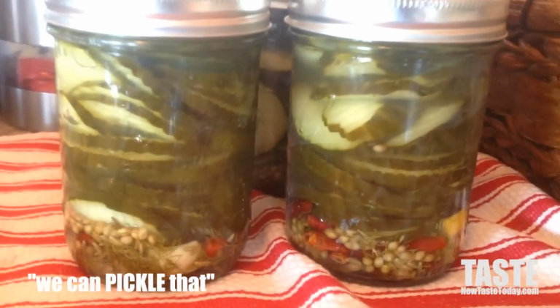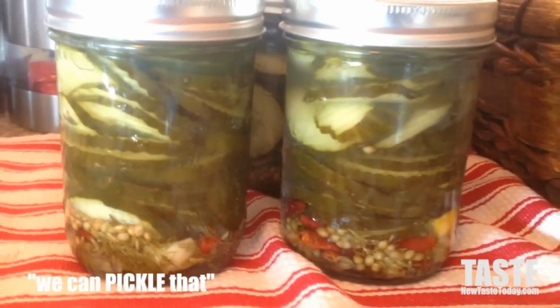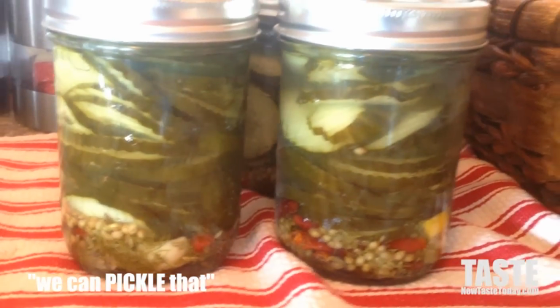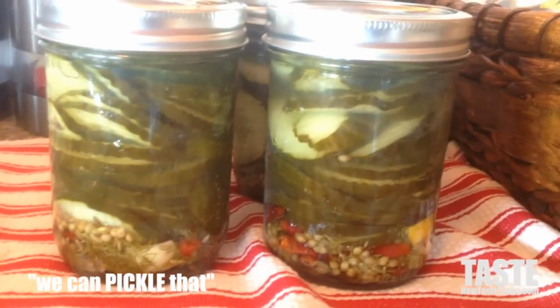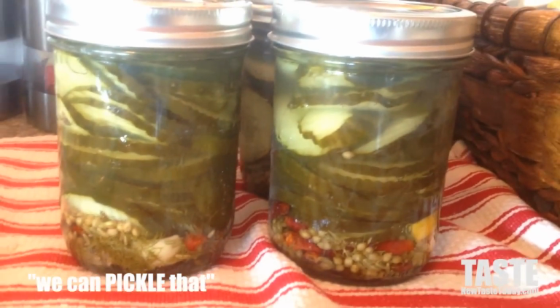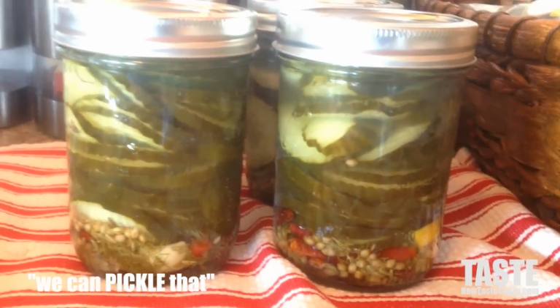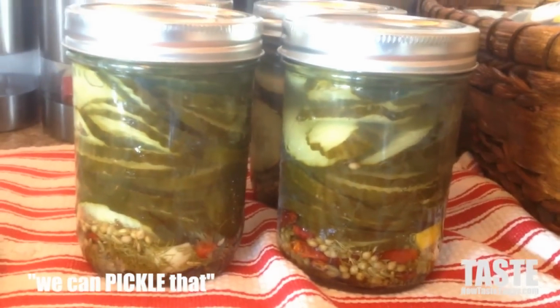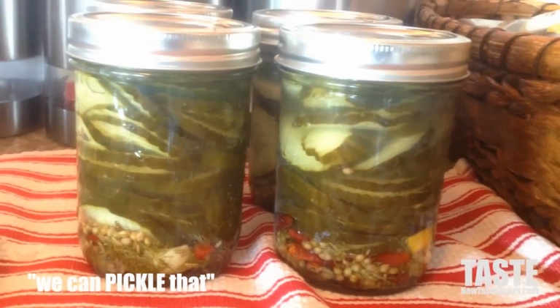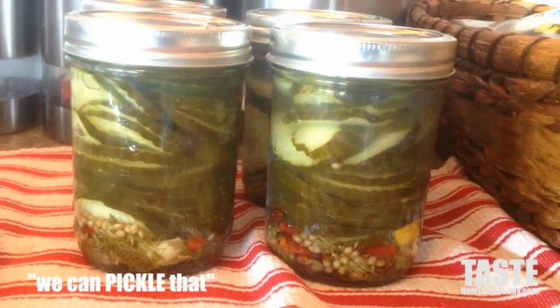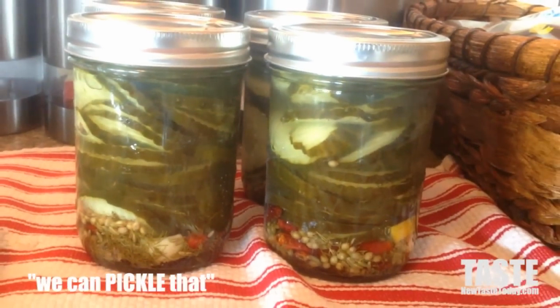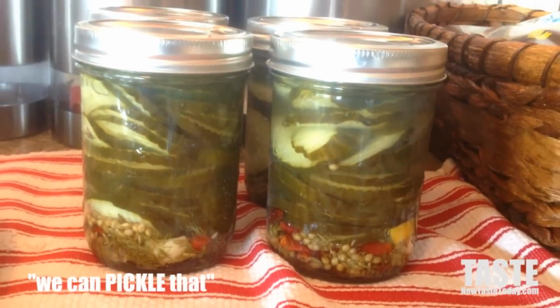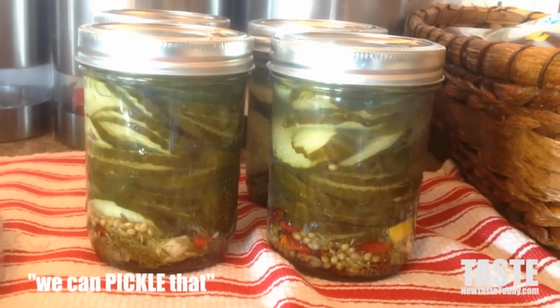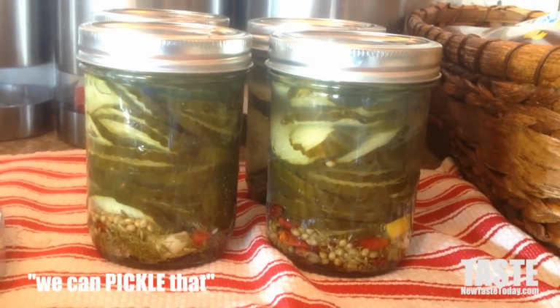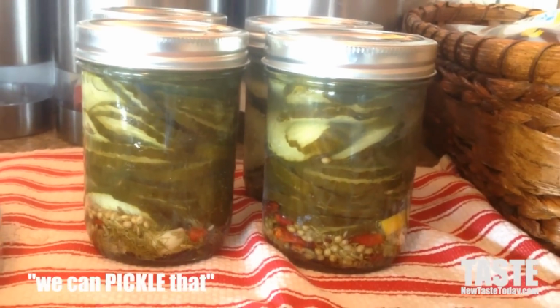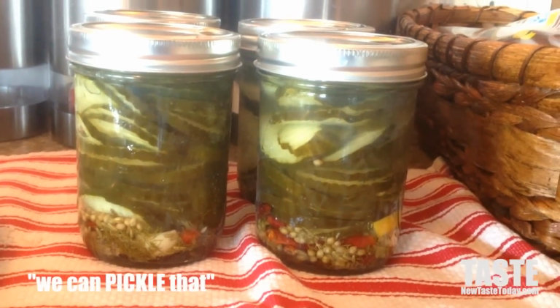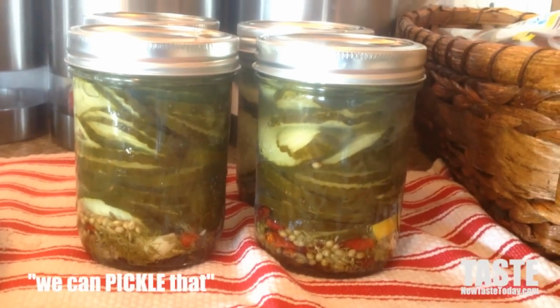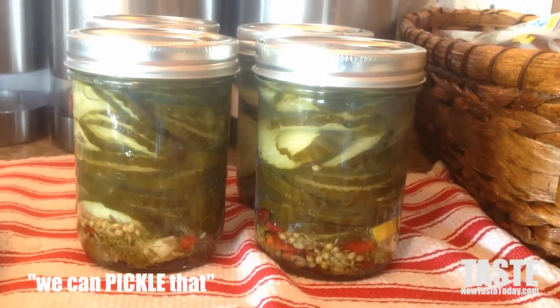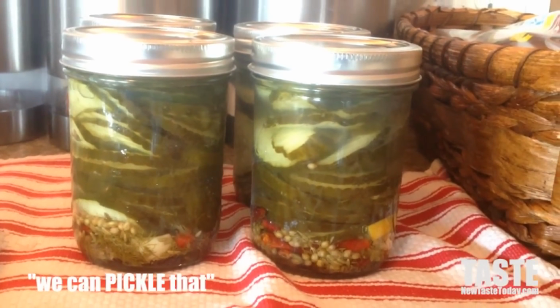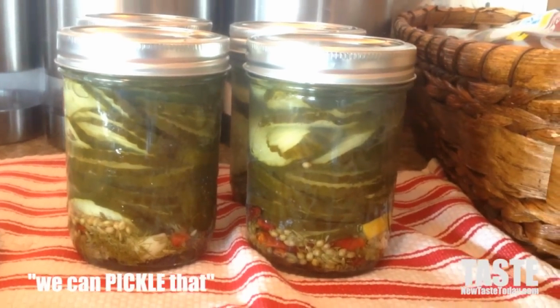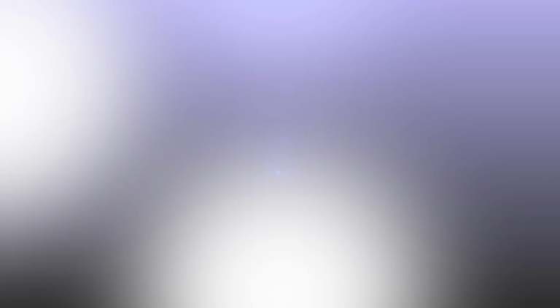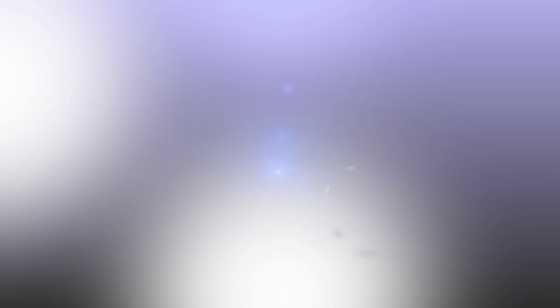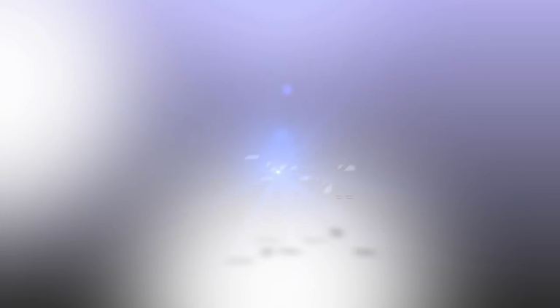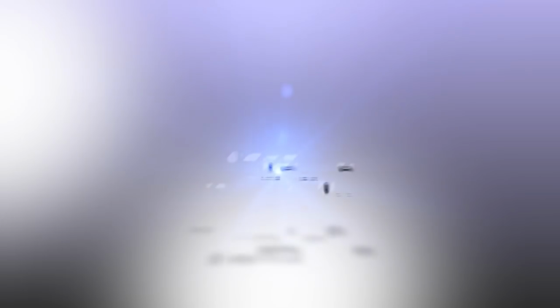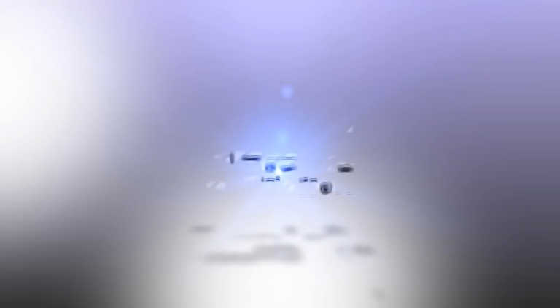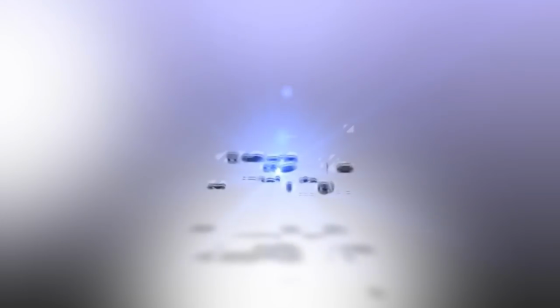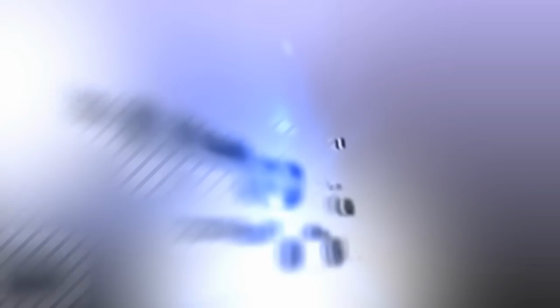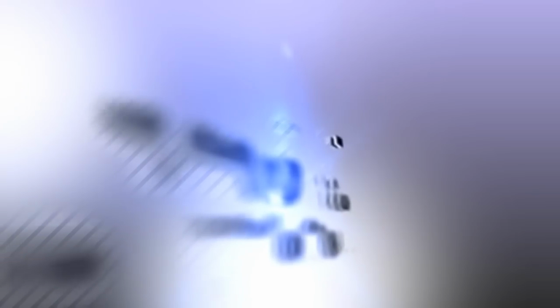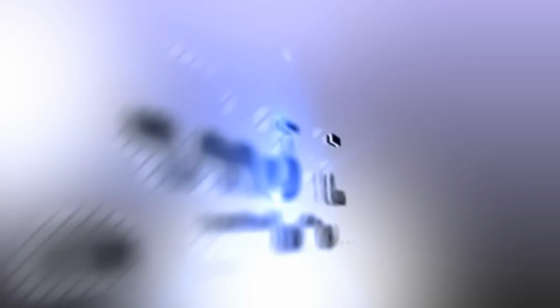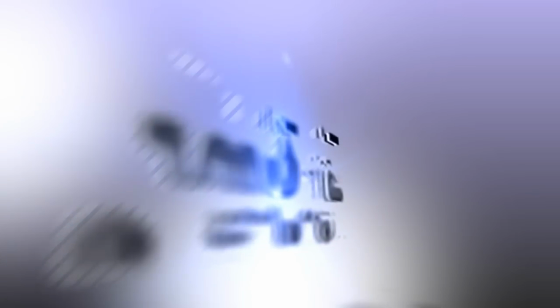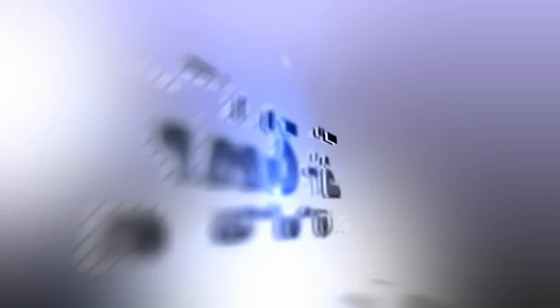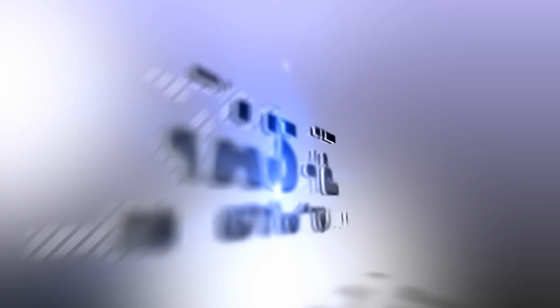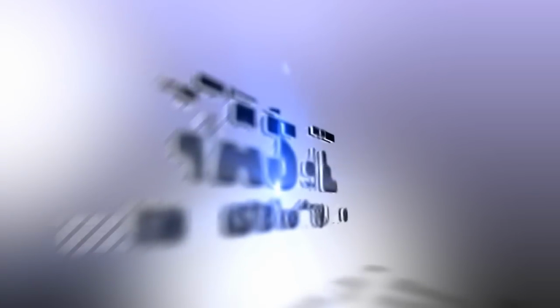Take them out and let them sit — don't touch them for a couple of days. As long as the seals haven't popped, you can store them at room temperature. If they pop, put them in the fridge and just eat them within a couple of months and you'll be good to go.